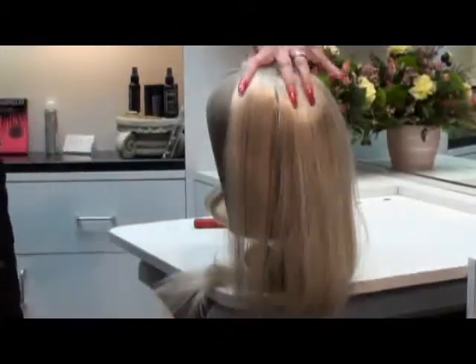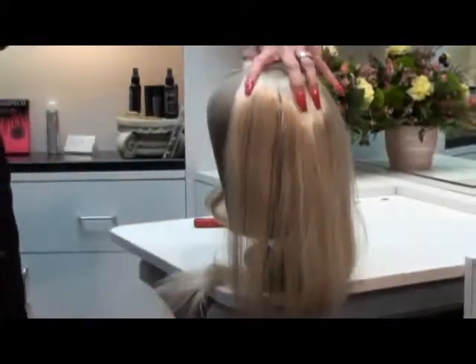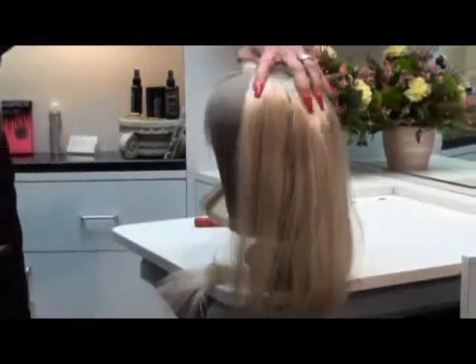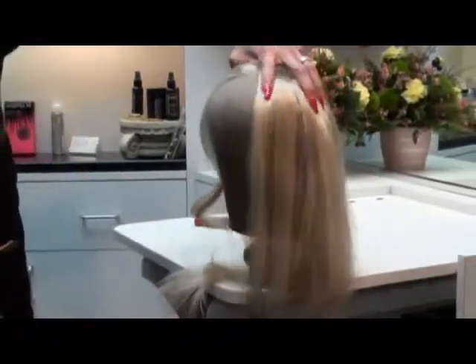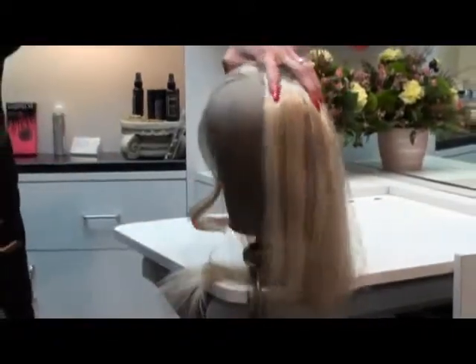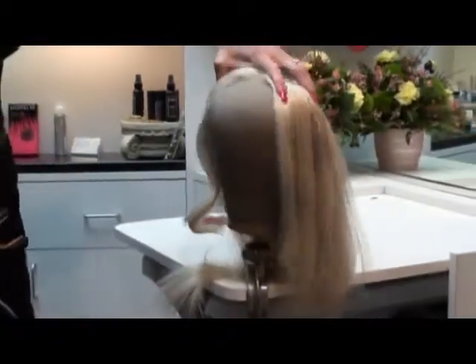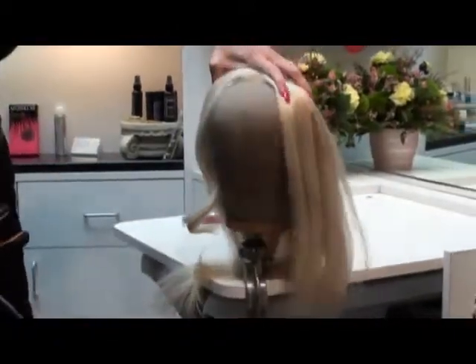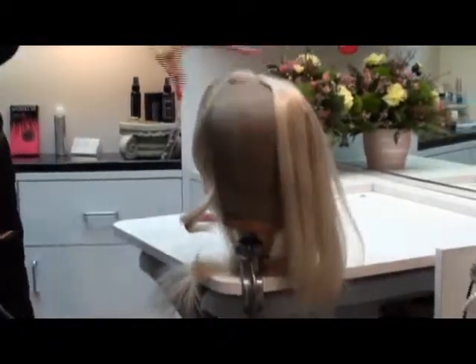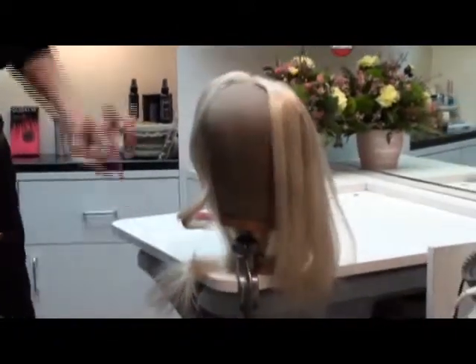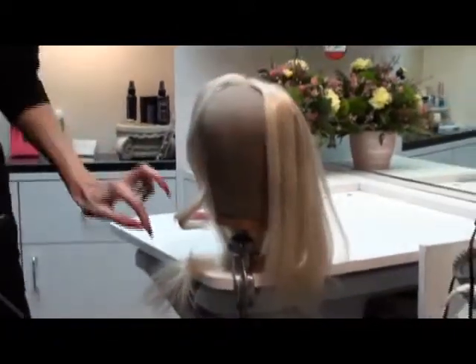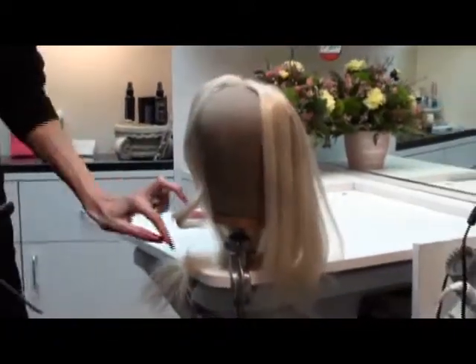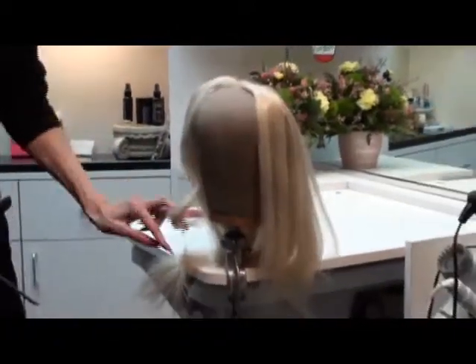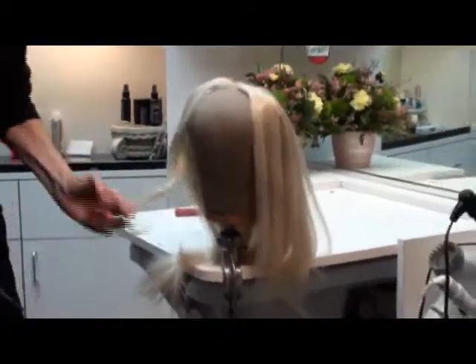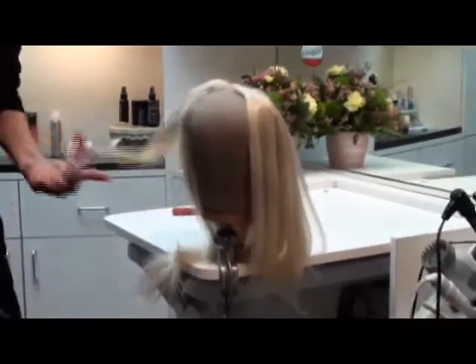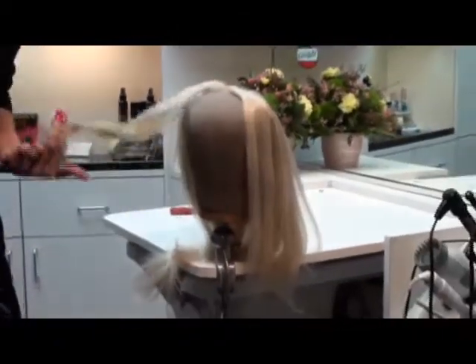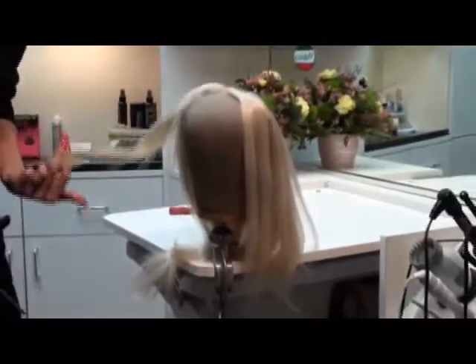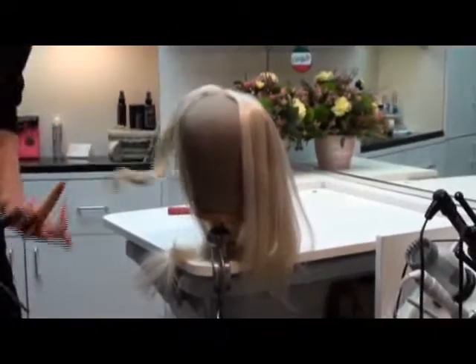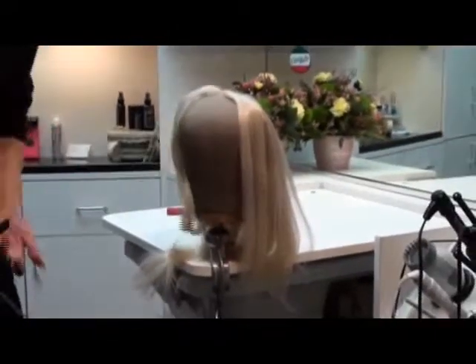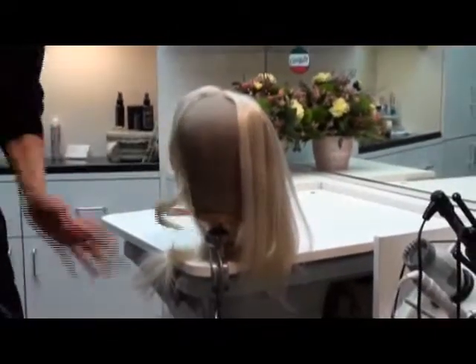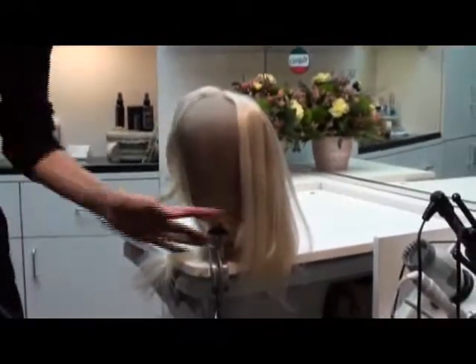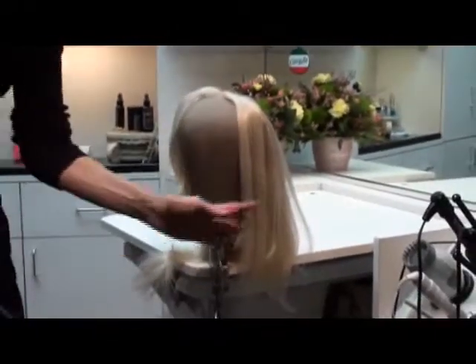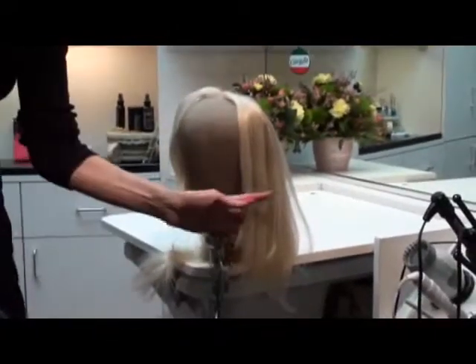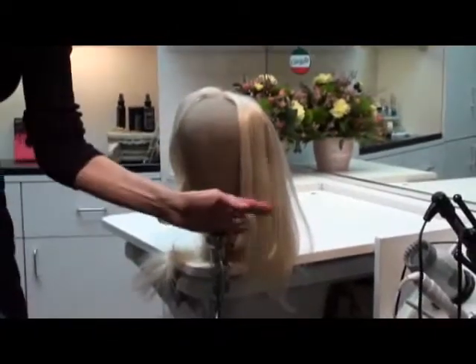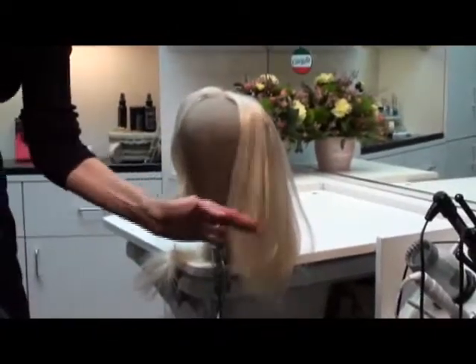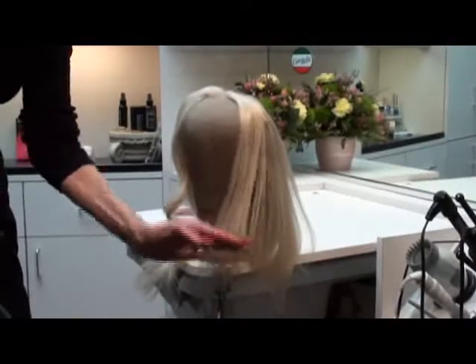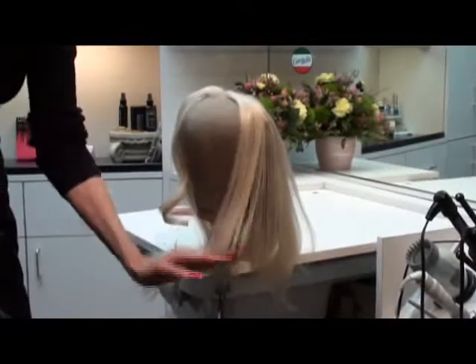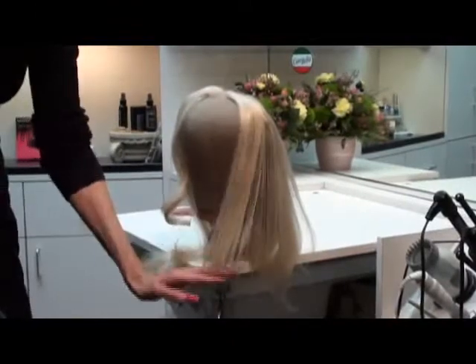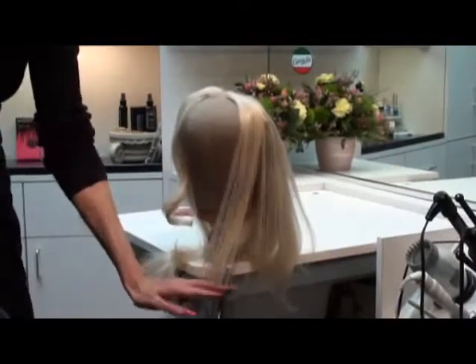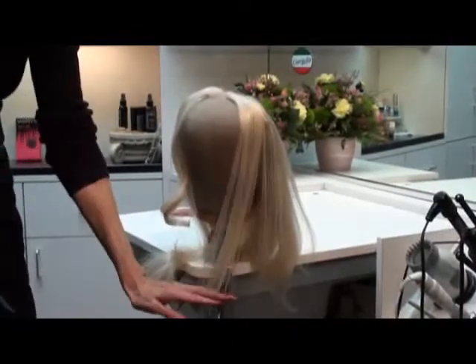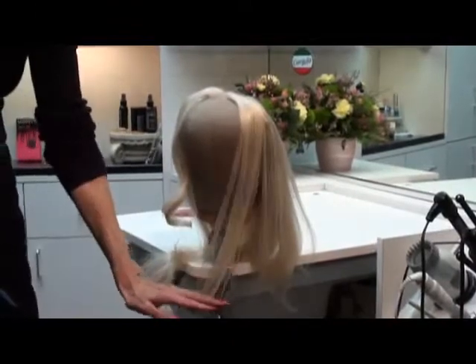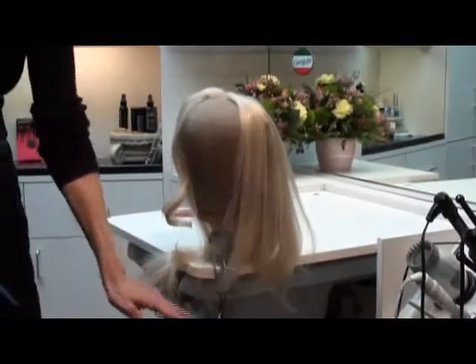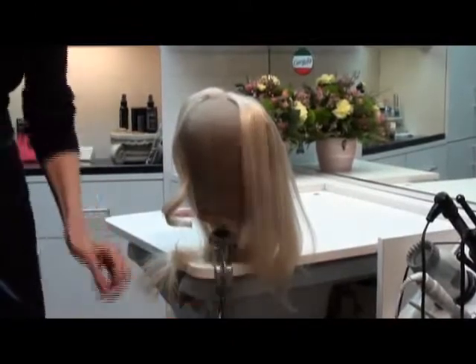So you have the two different textures — you have a curl and you have a flat iron.